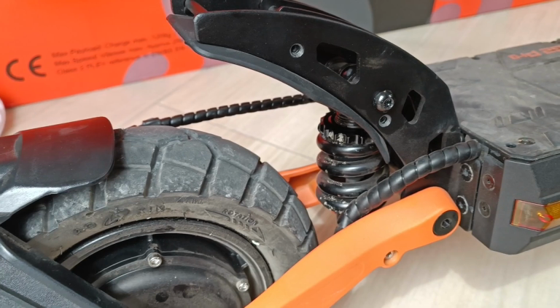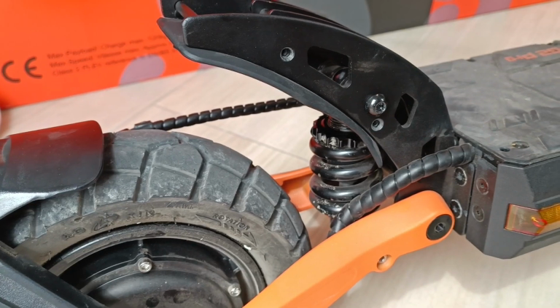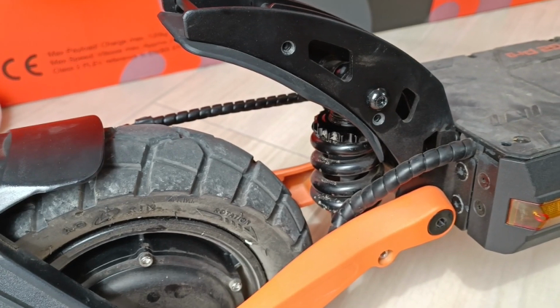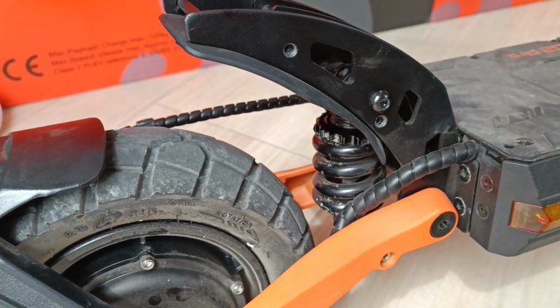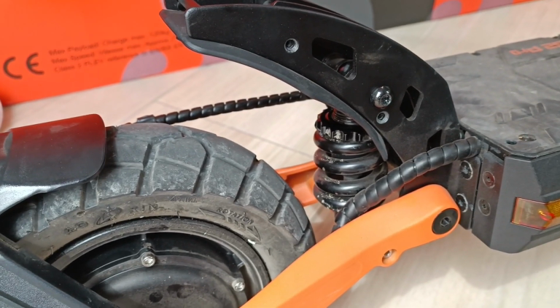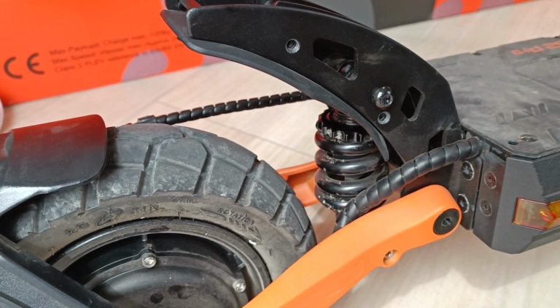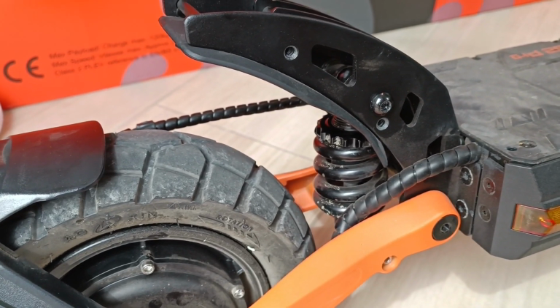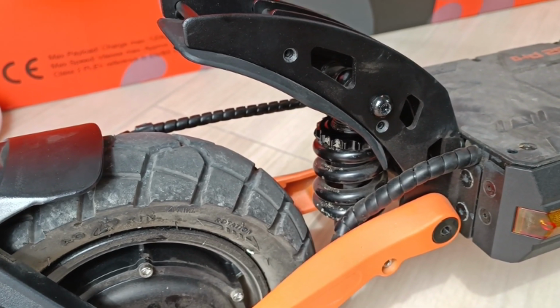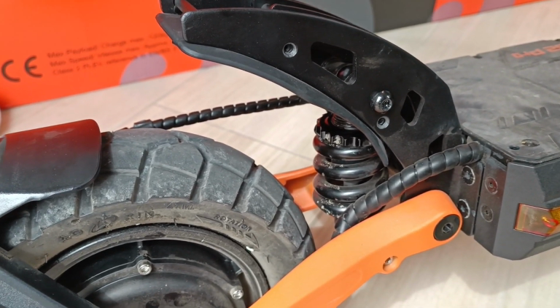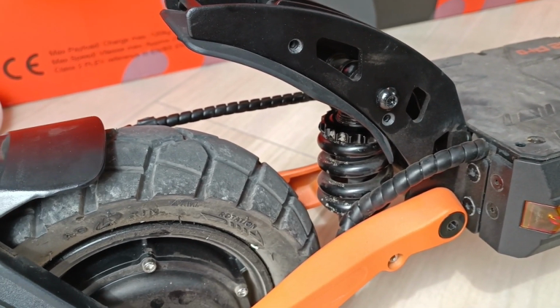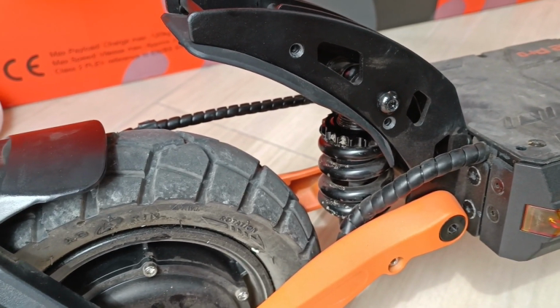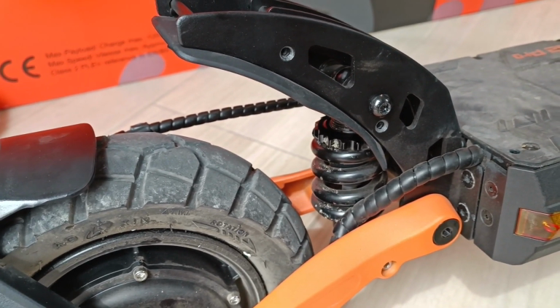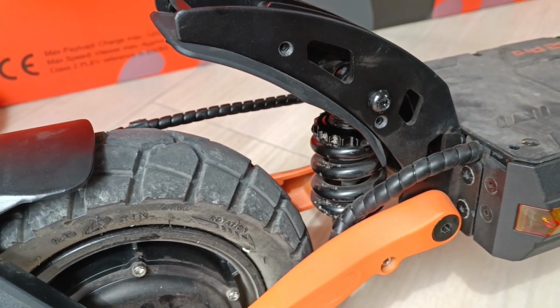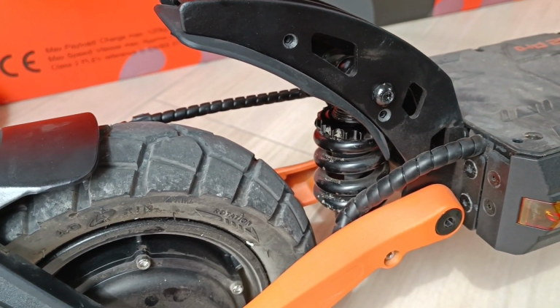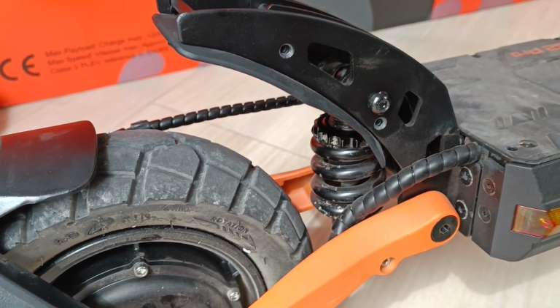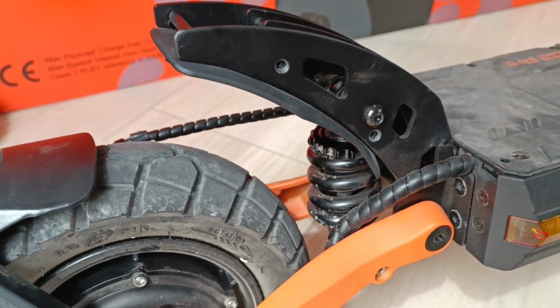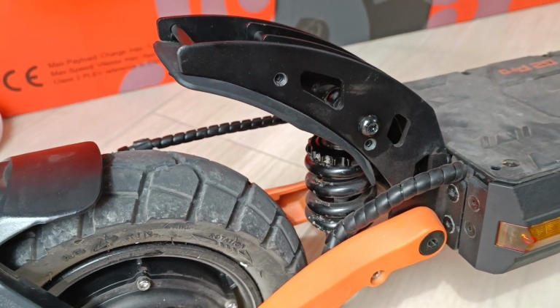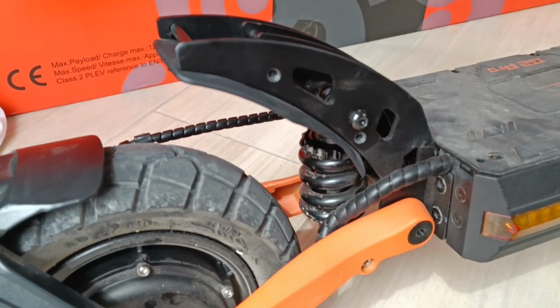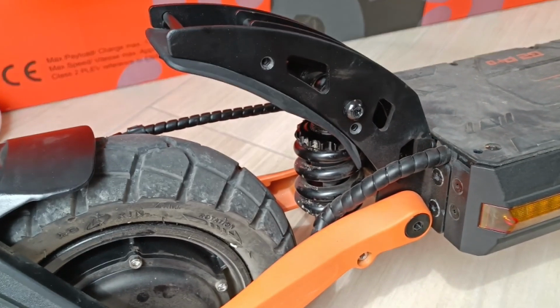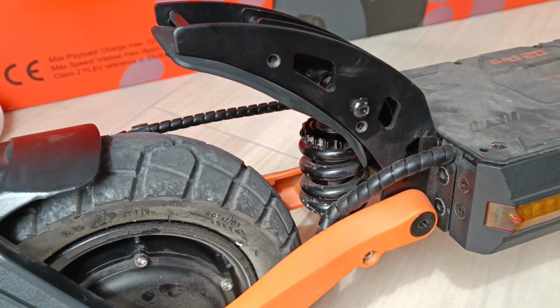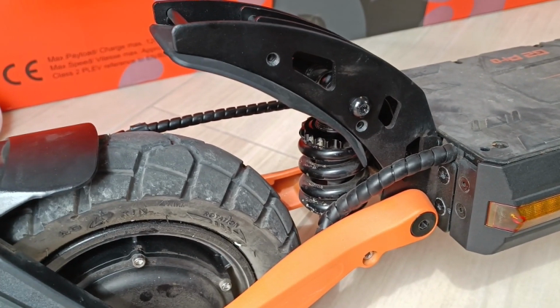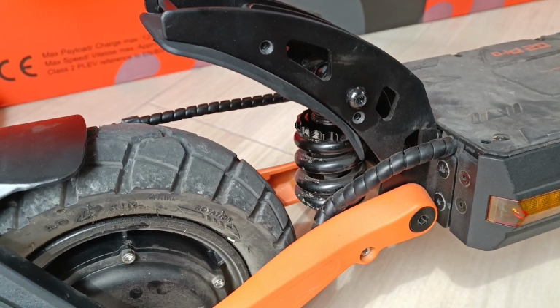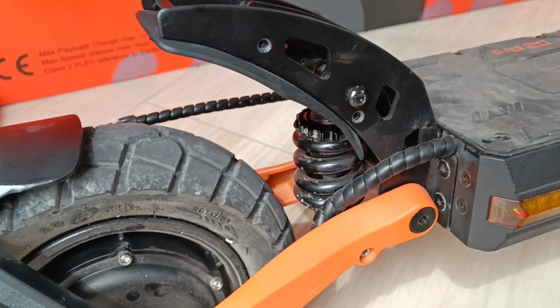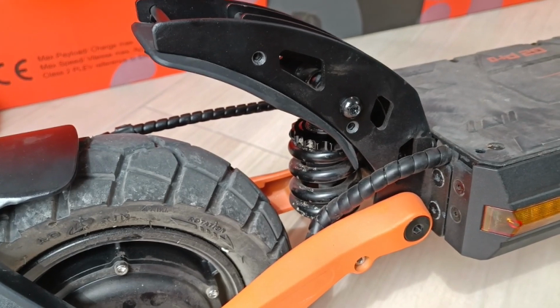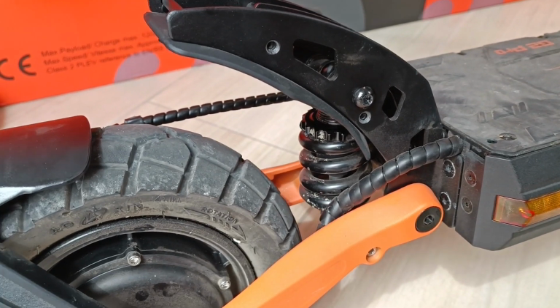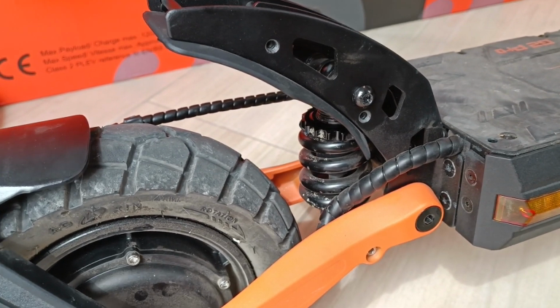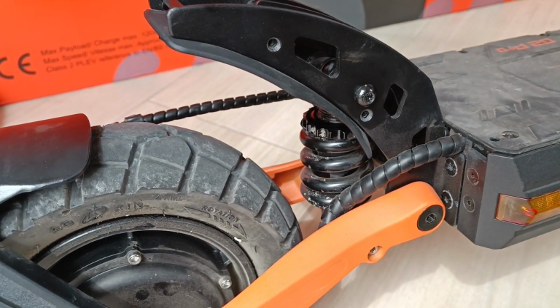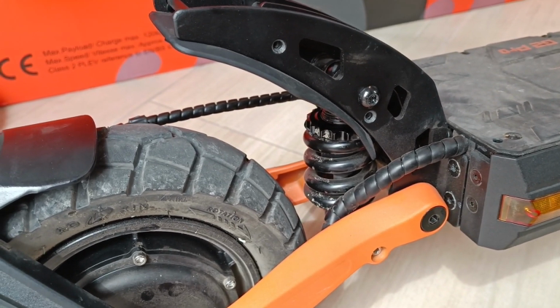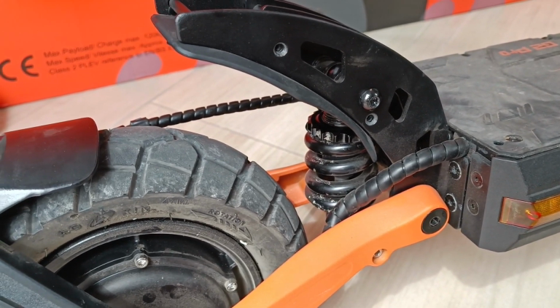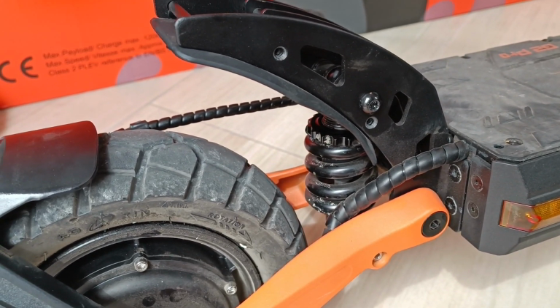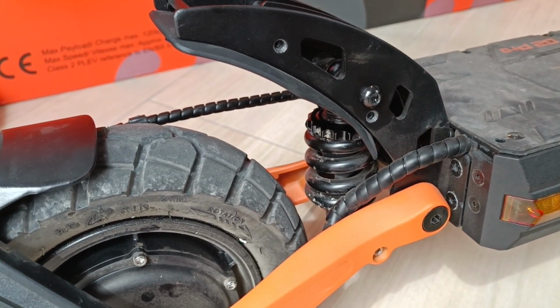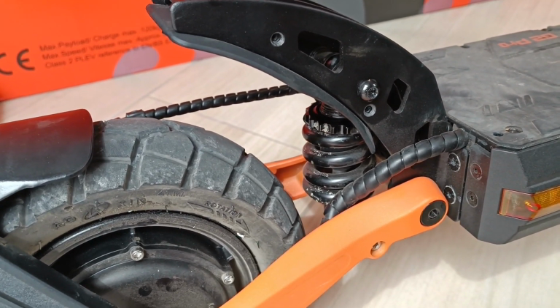Before we start, please don't blame me if you break anything on your scooter or lose warranty. Do everything only on your own risk.